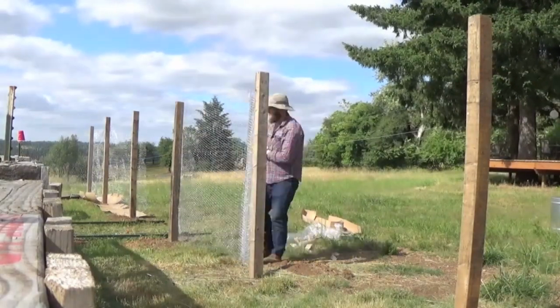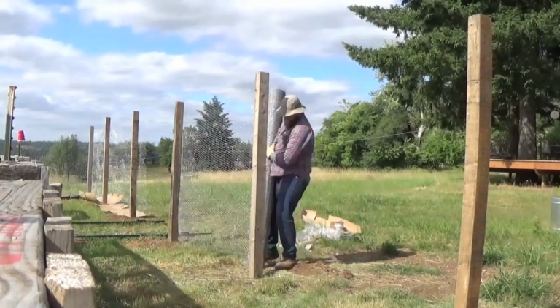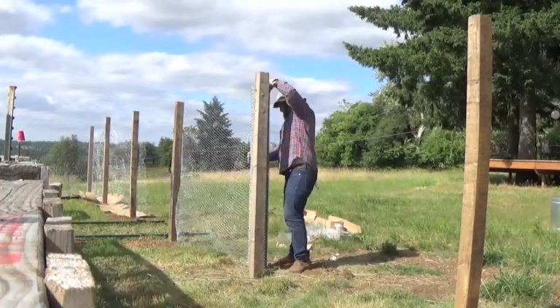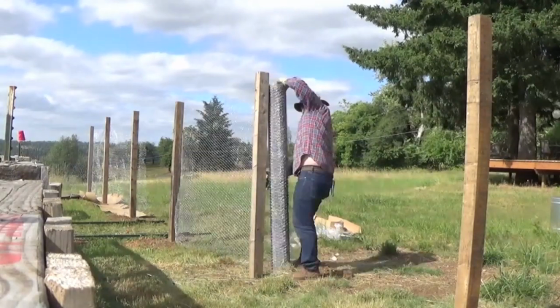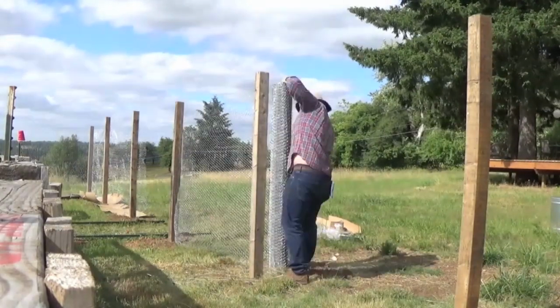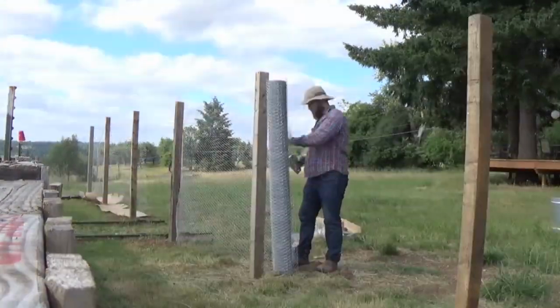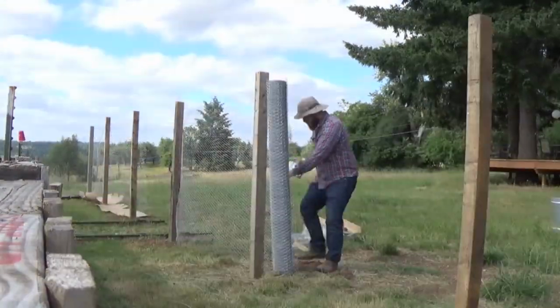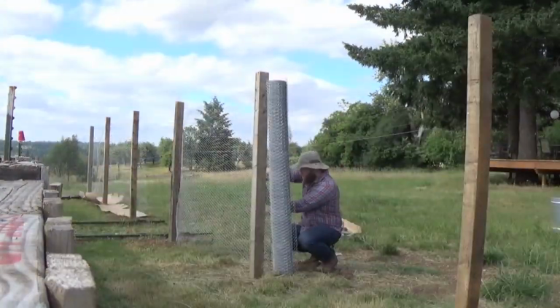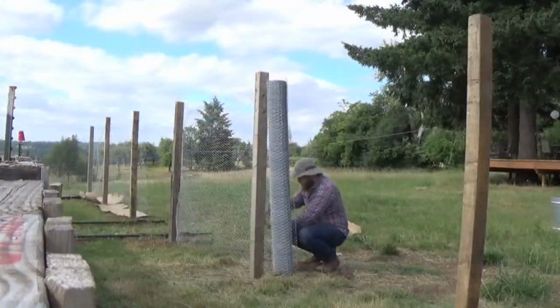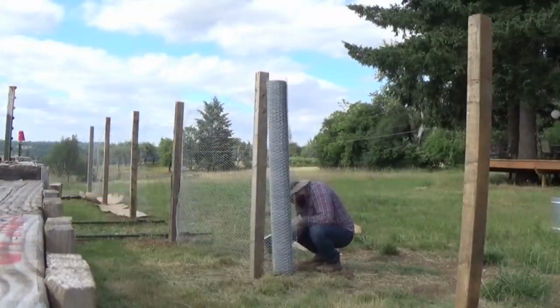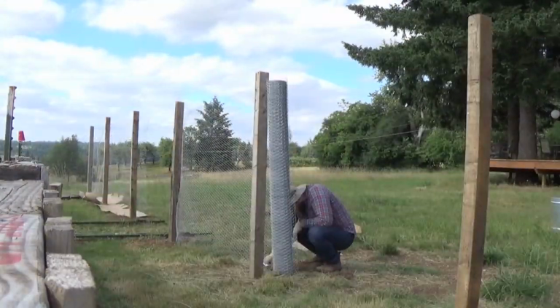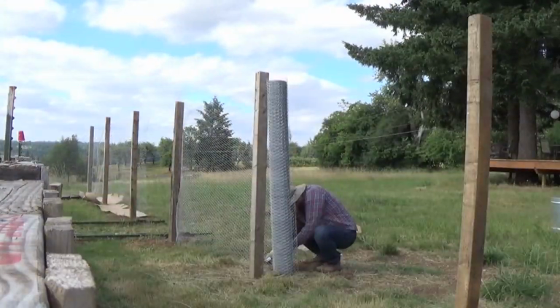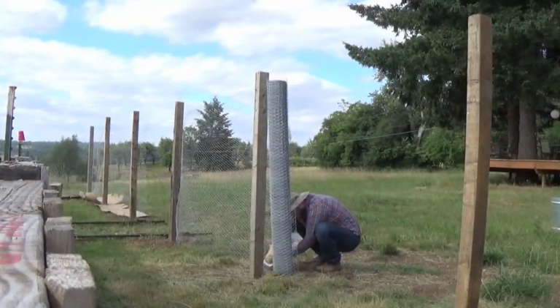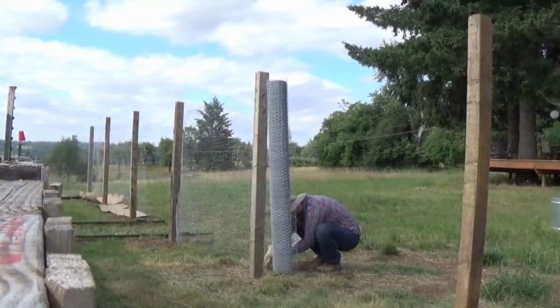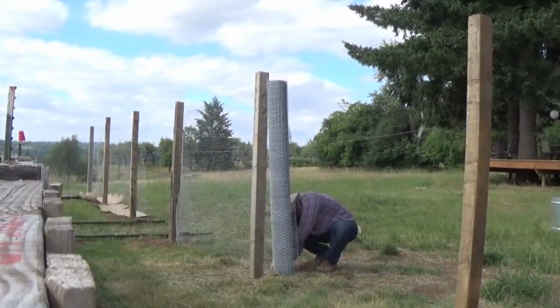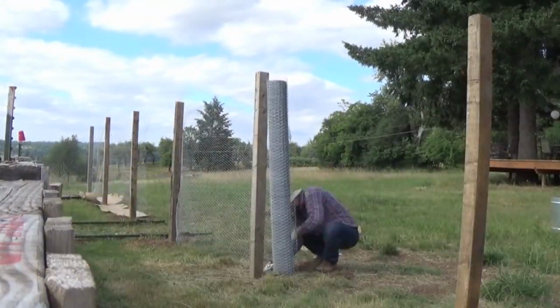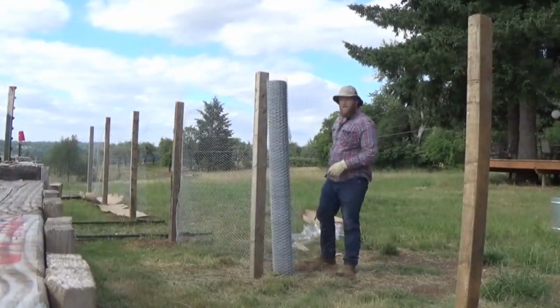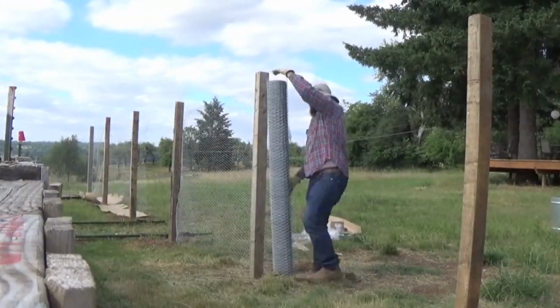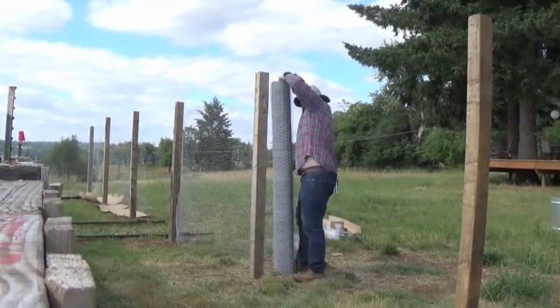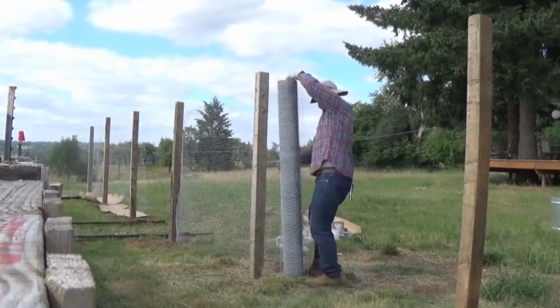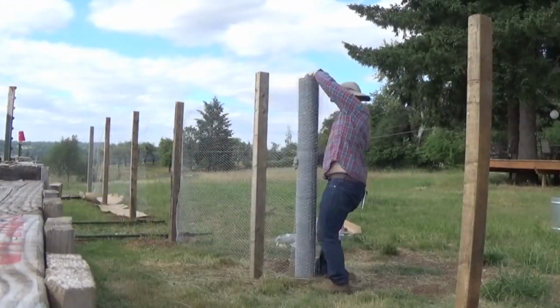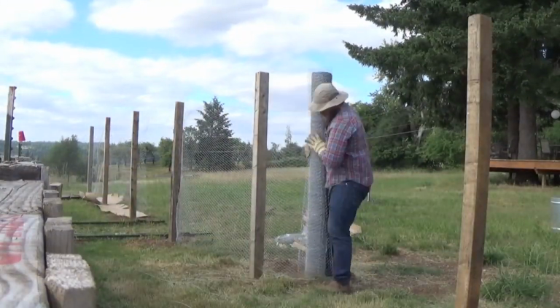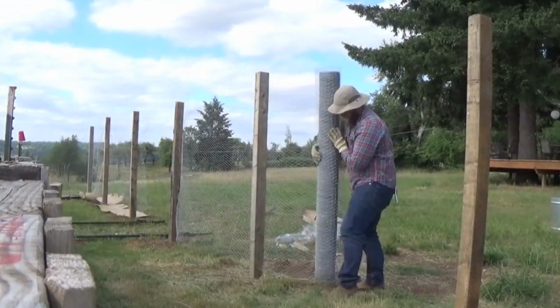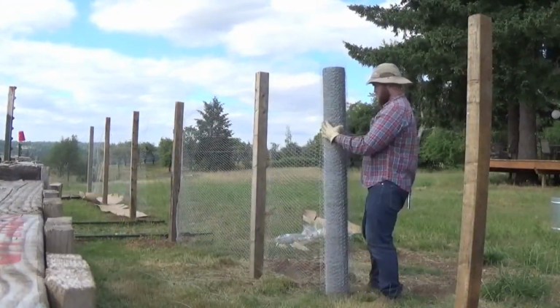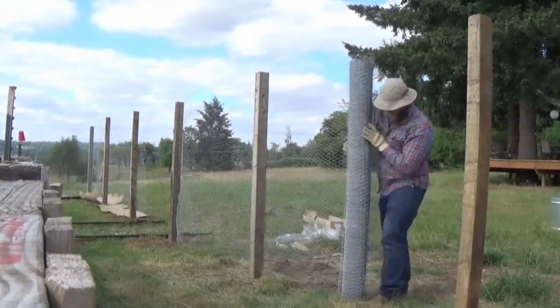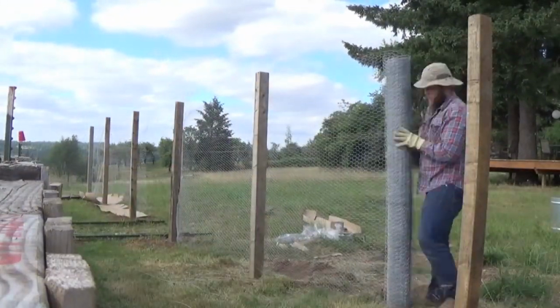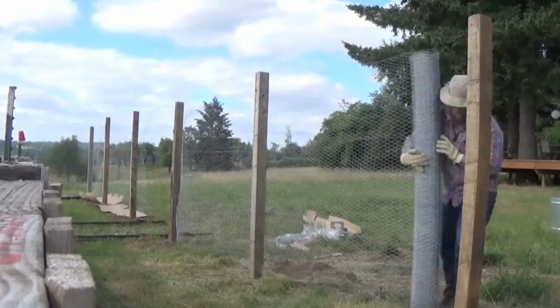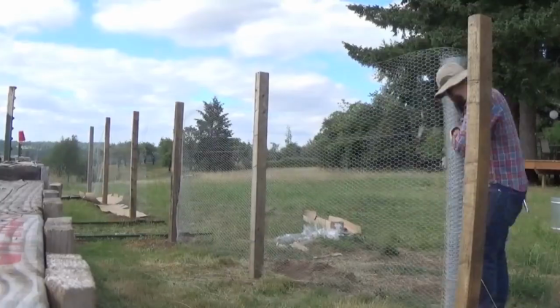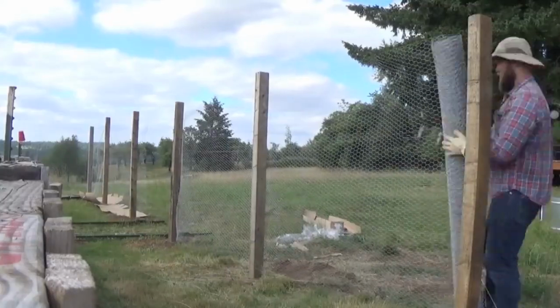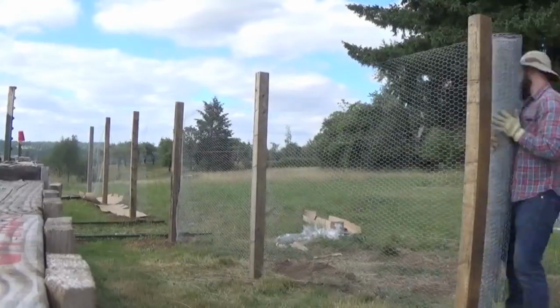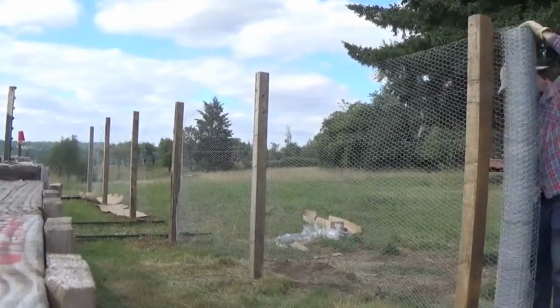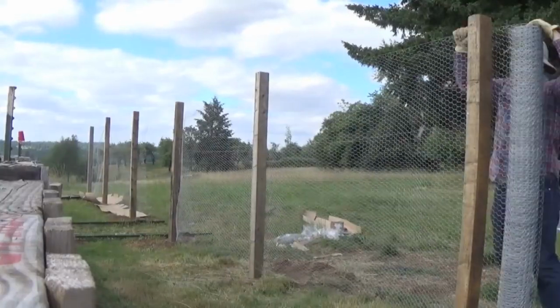Once I get the chicken wire set and up, I'm going to come back through and lay some cardboard down underneath, but more on that later.